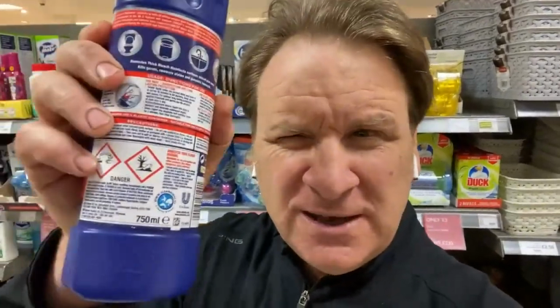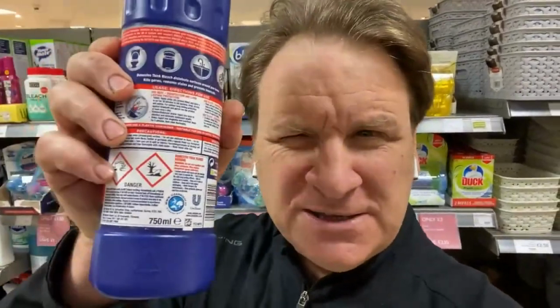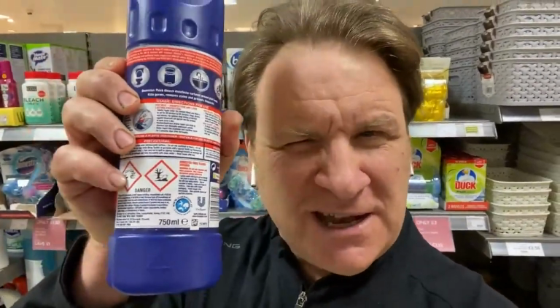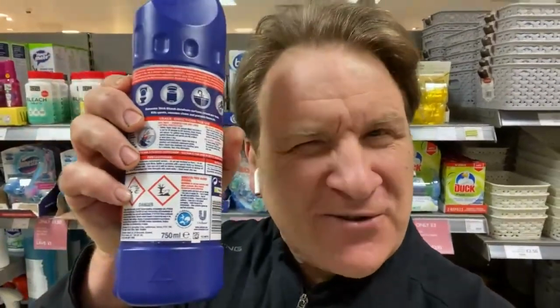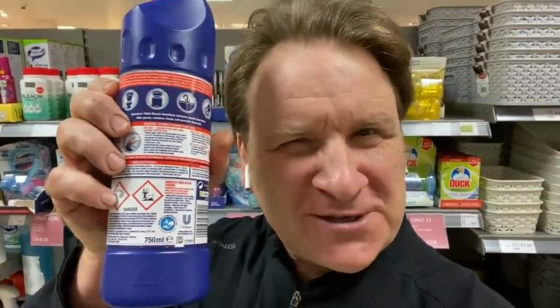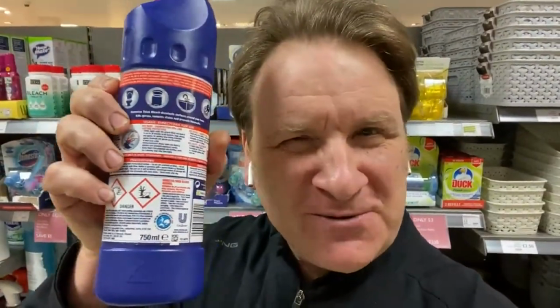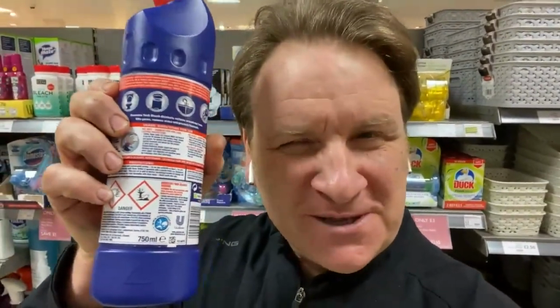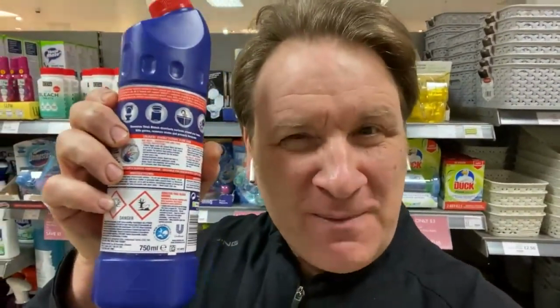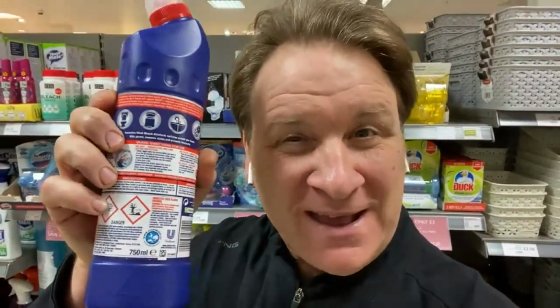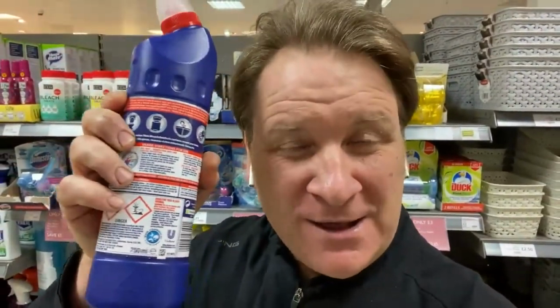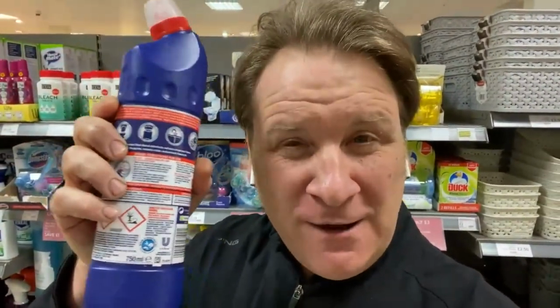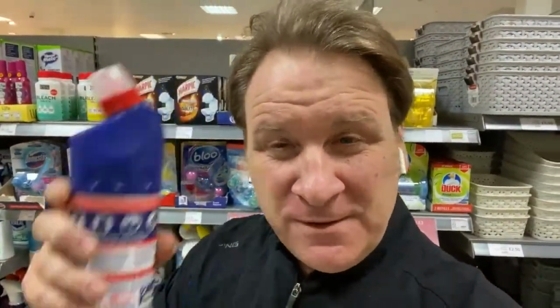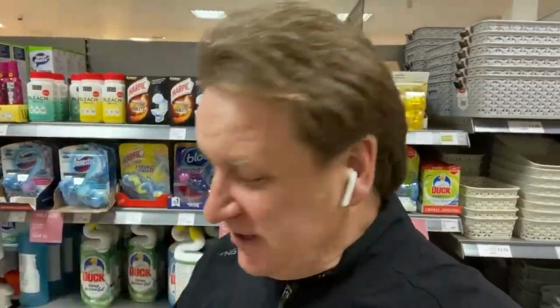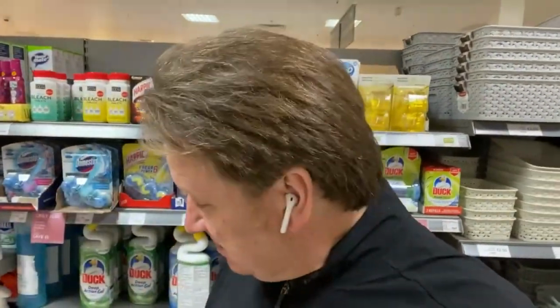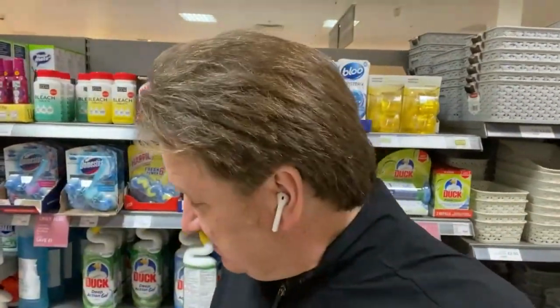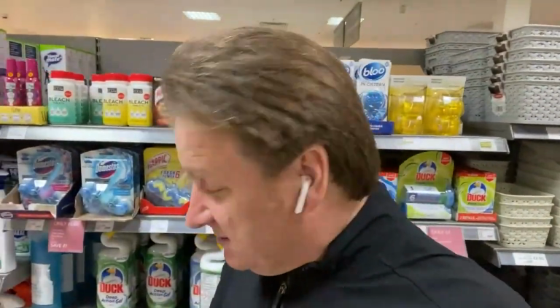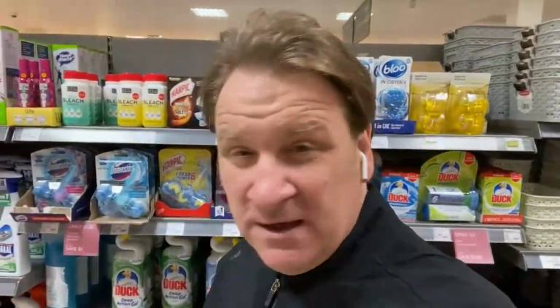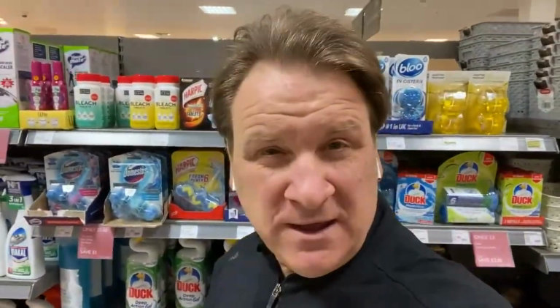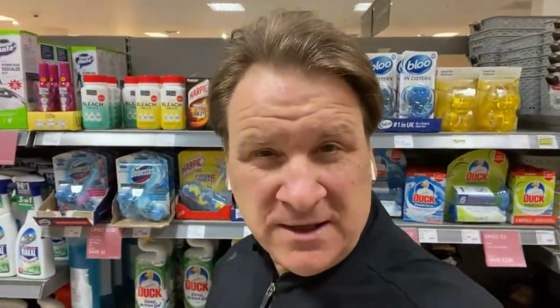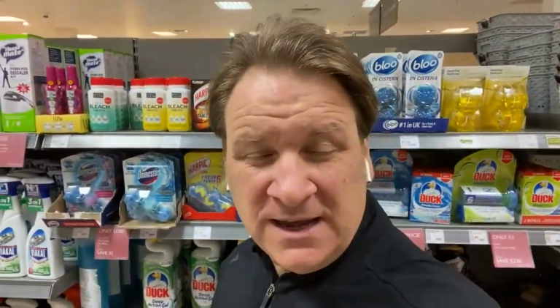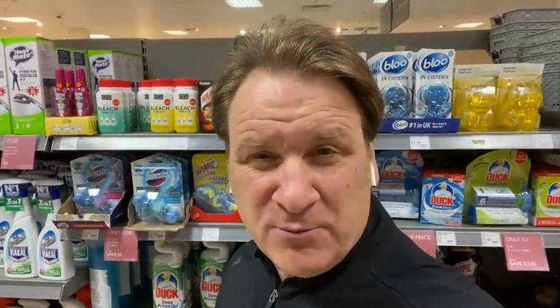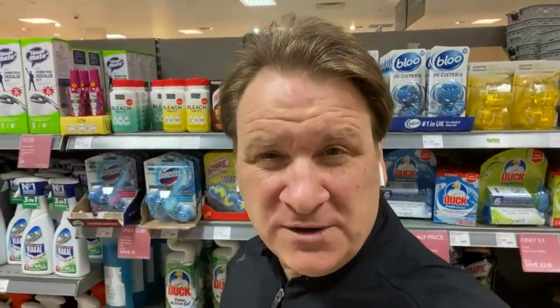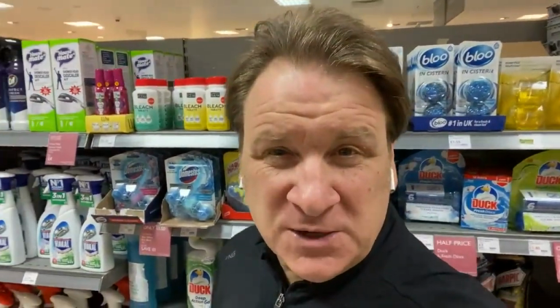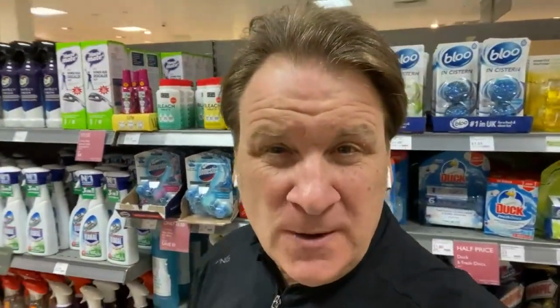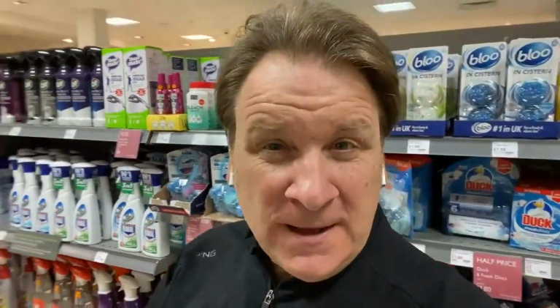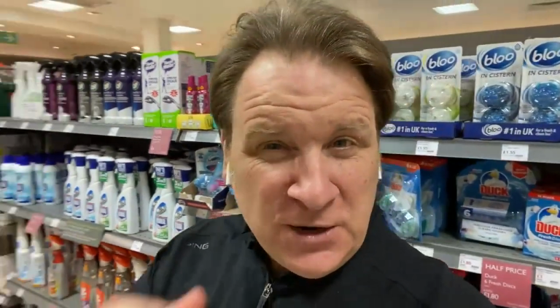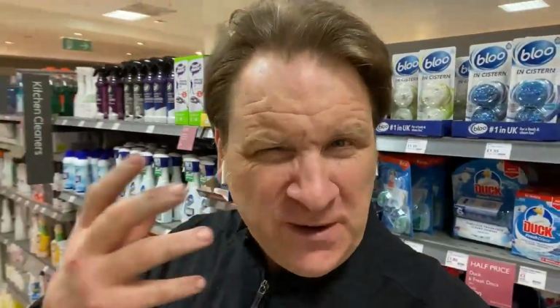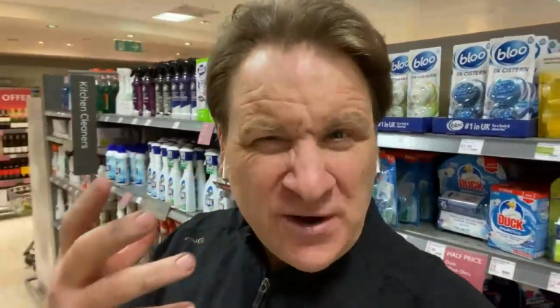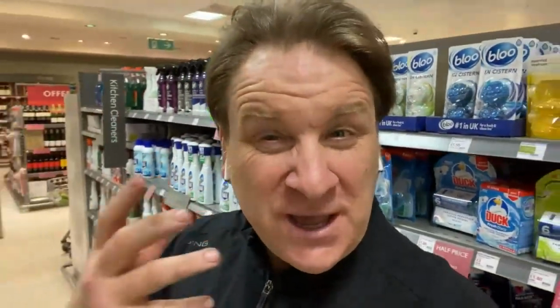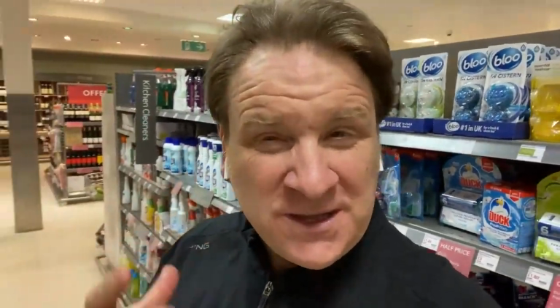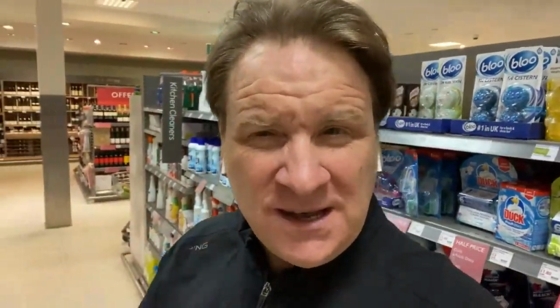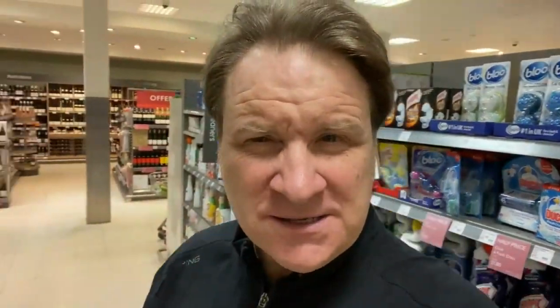It's got like skull and crossbones on the back of the bleach bottles and the other cleaning products. So if we drank it, it would kill us.